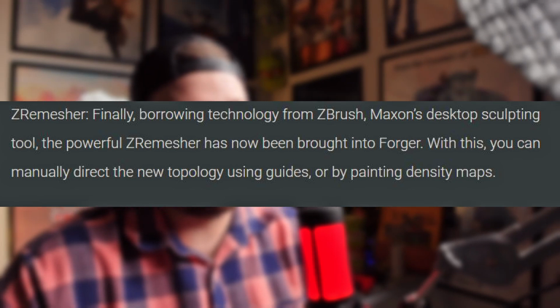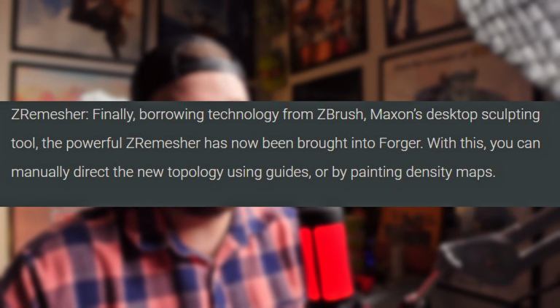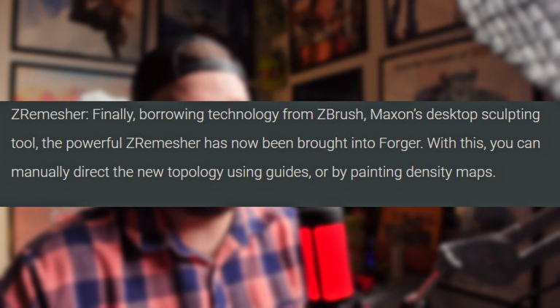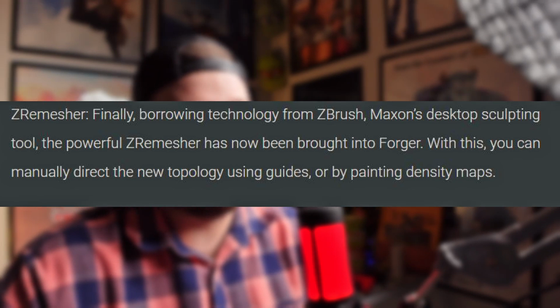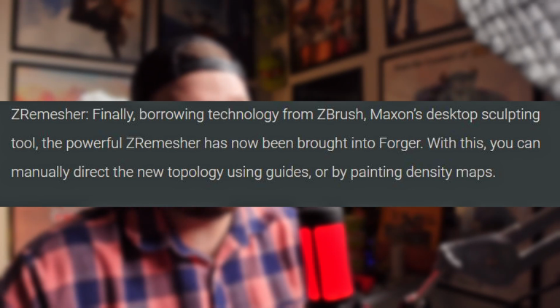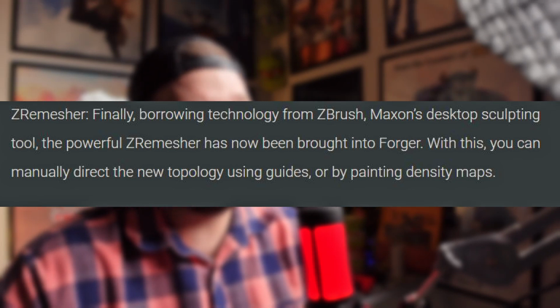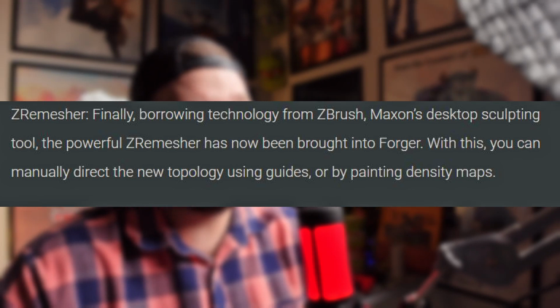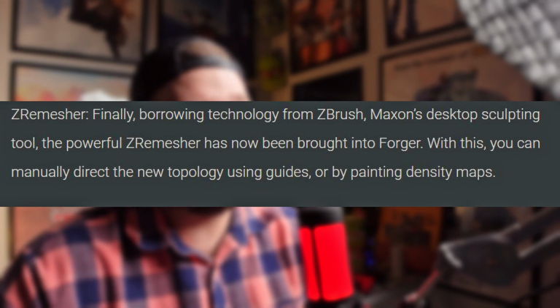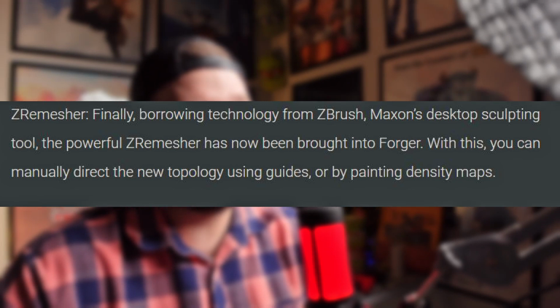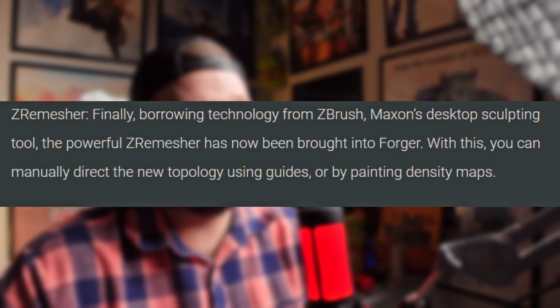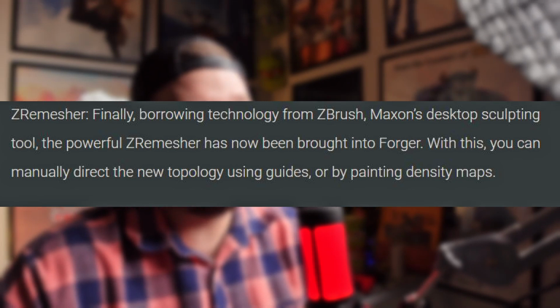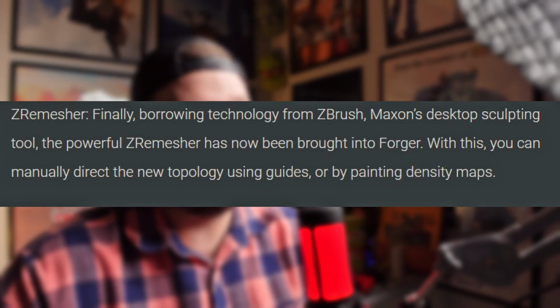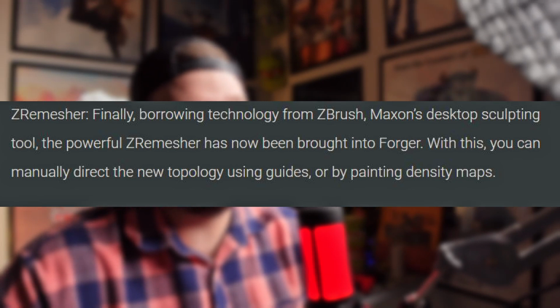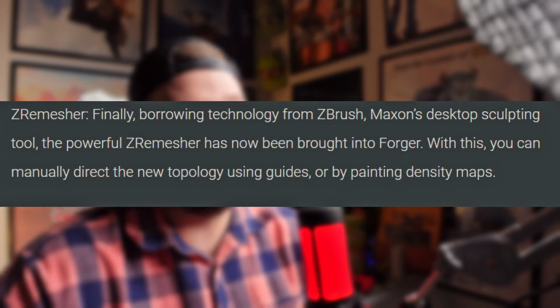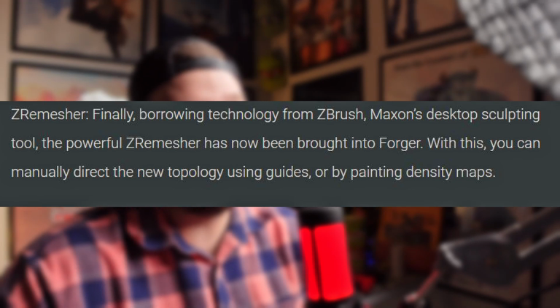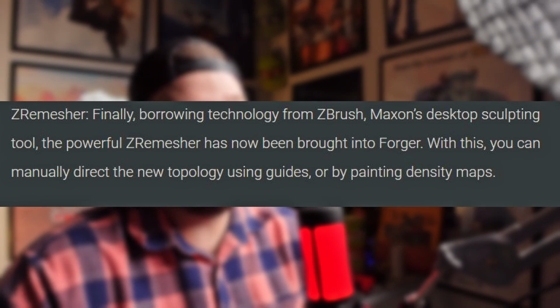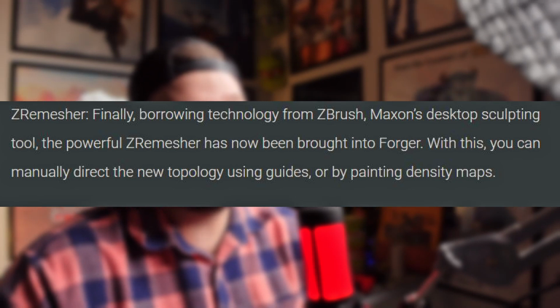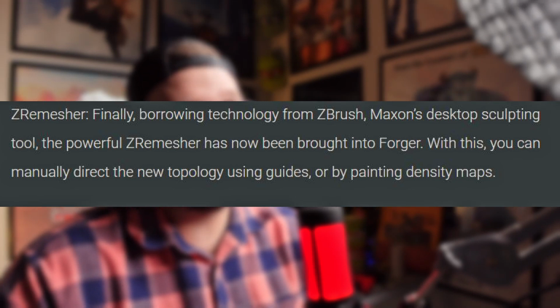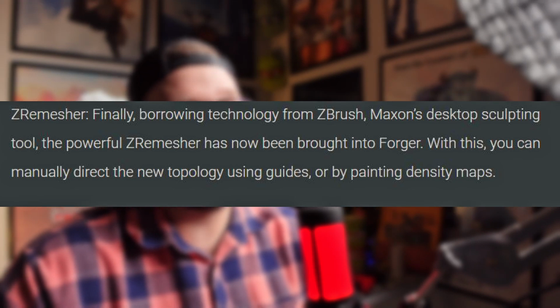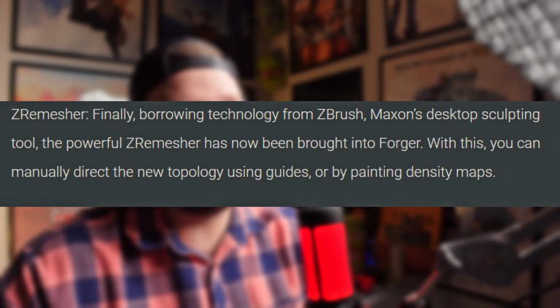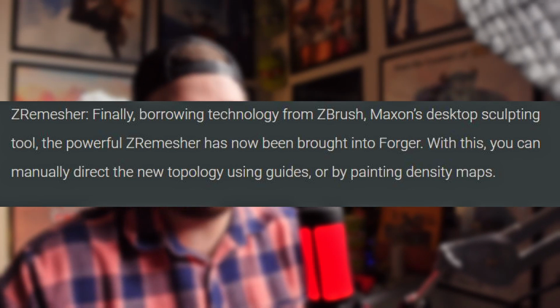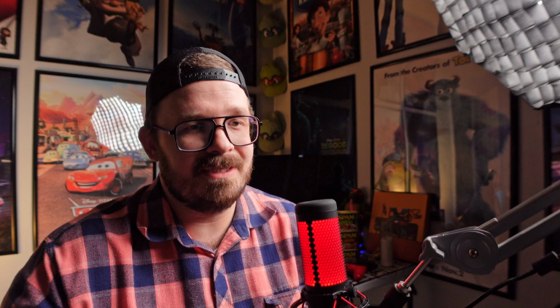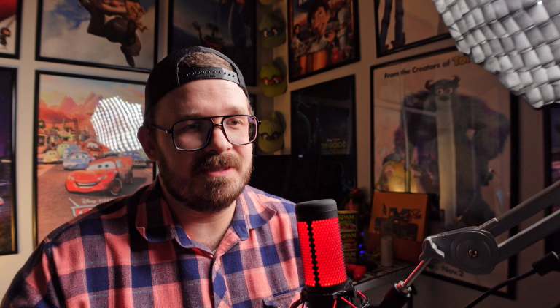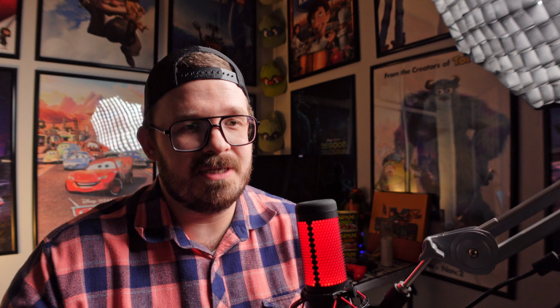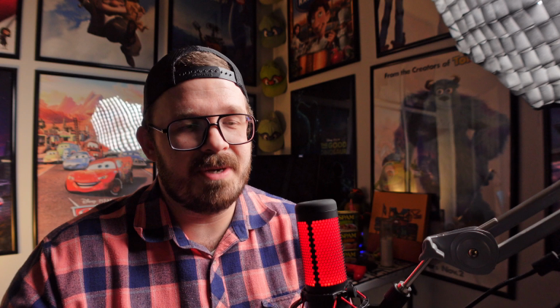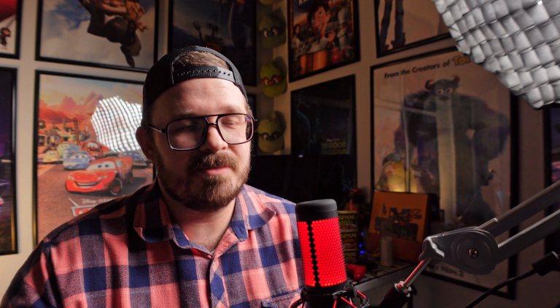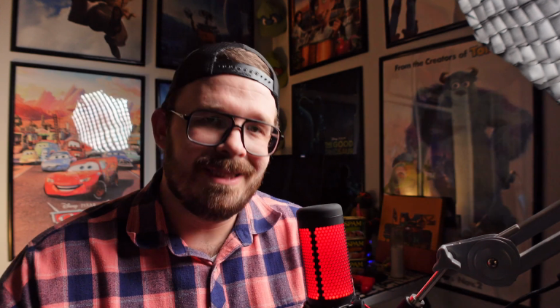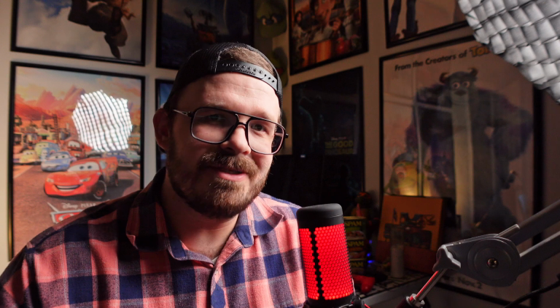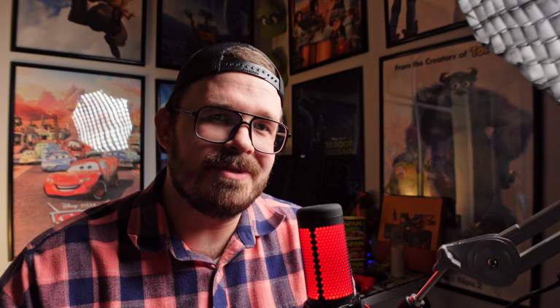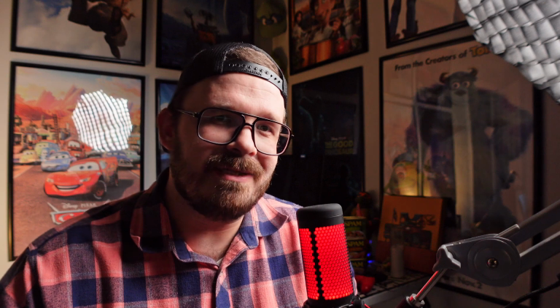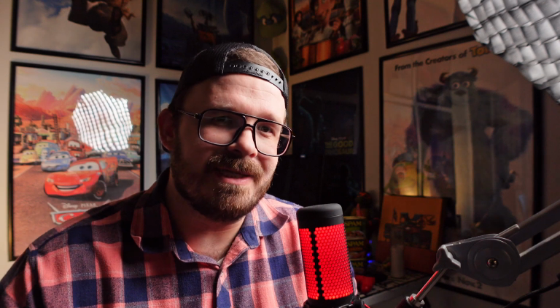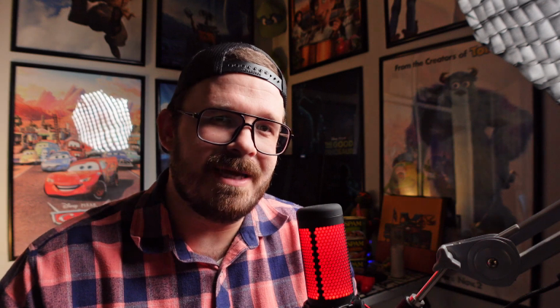With this, you can manually direct new topology using guides or by painting density maps. Let's go take a look at that.